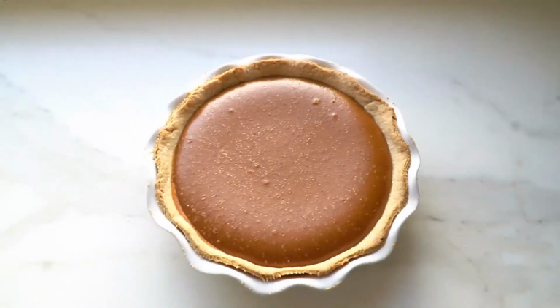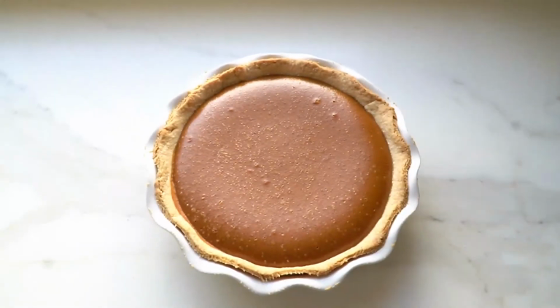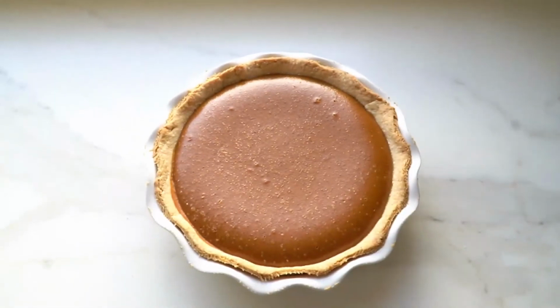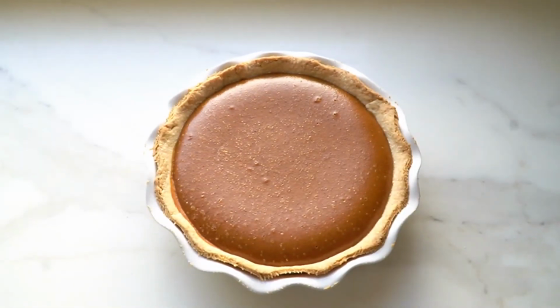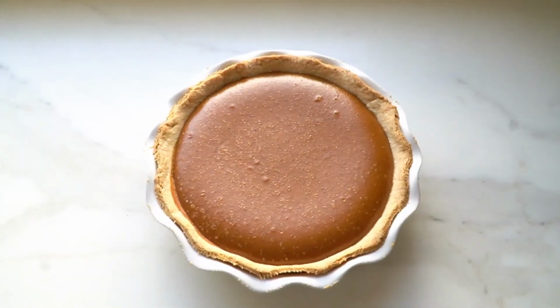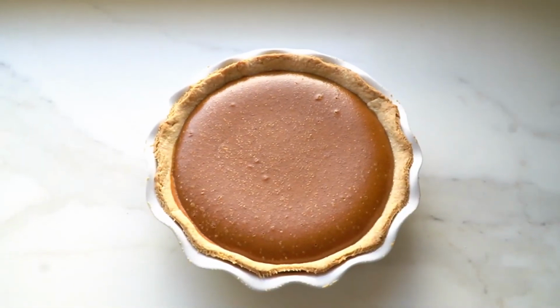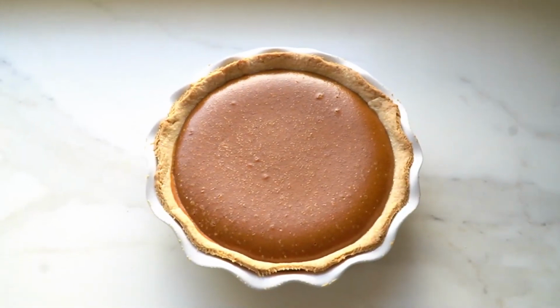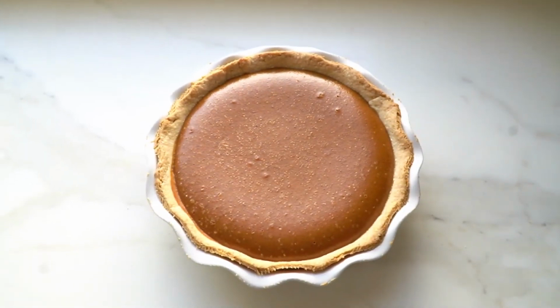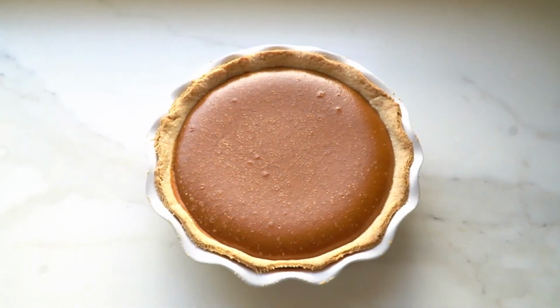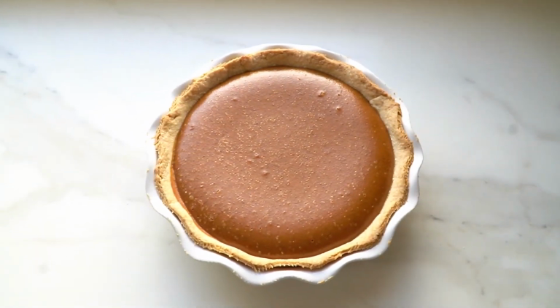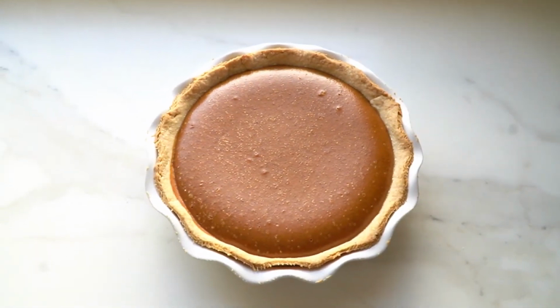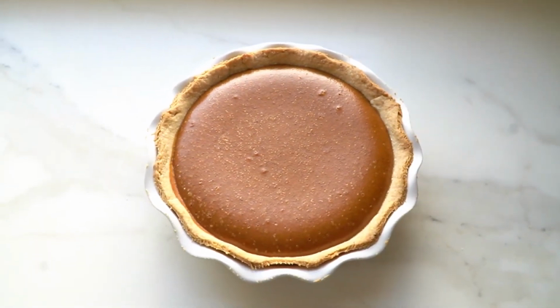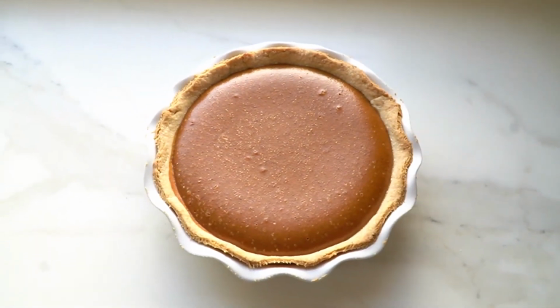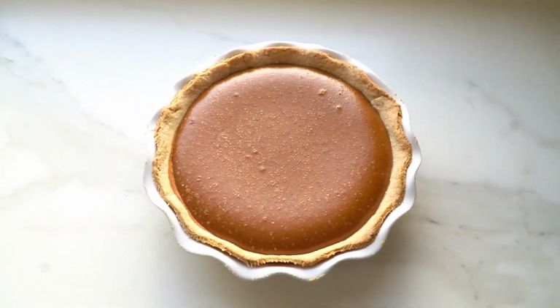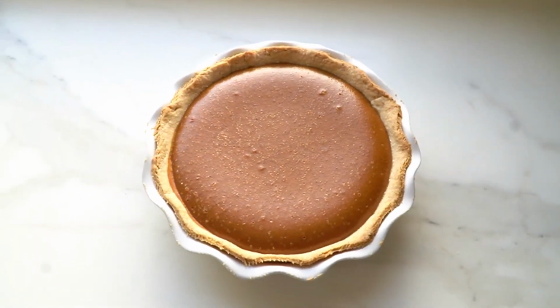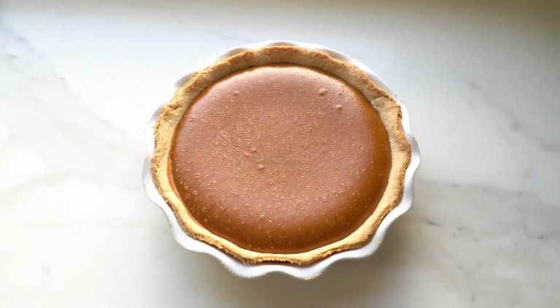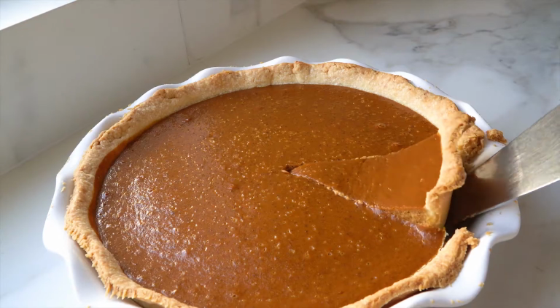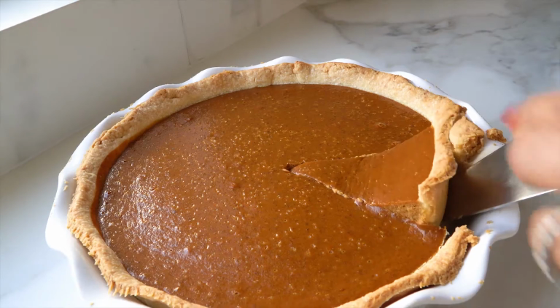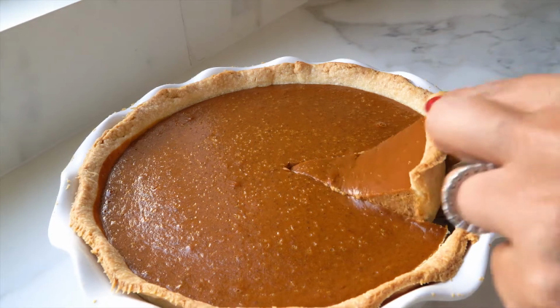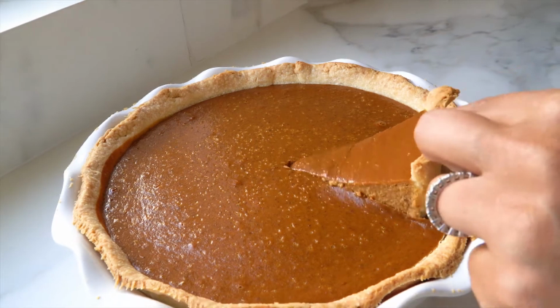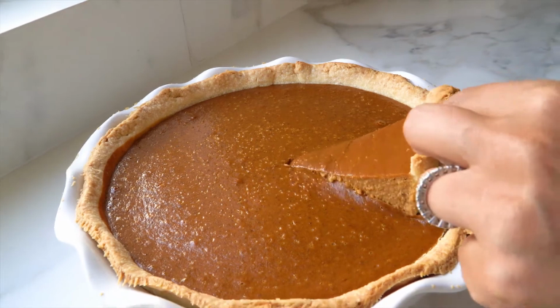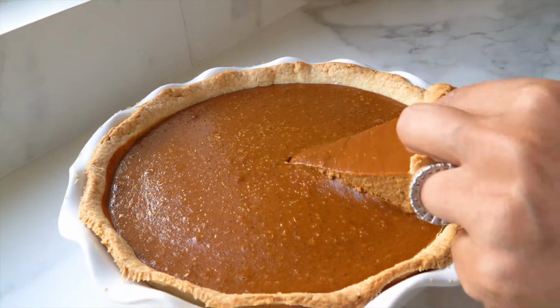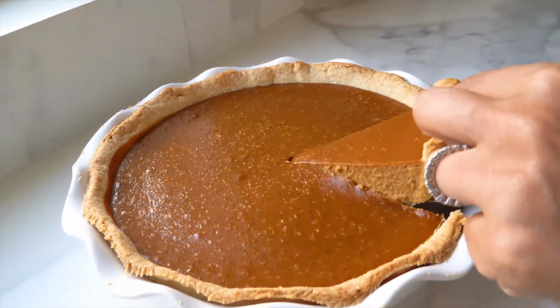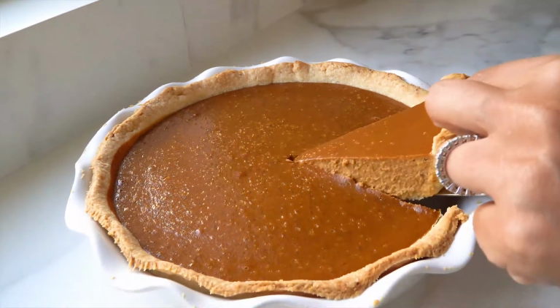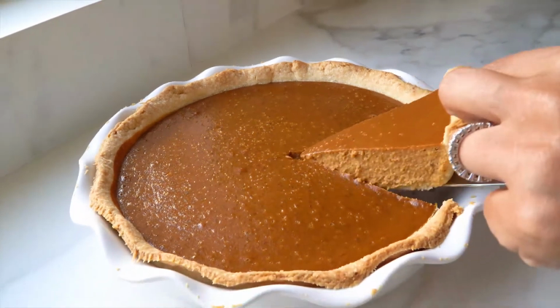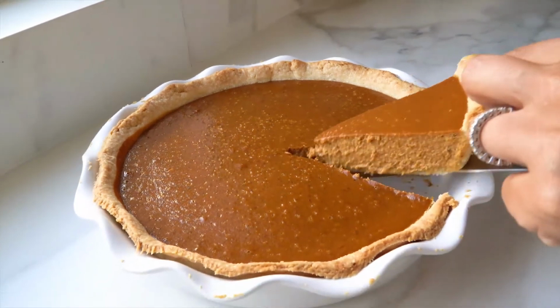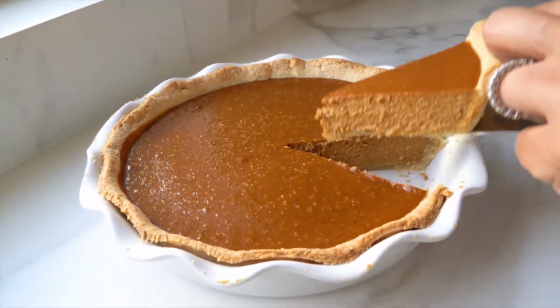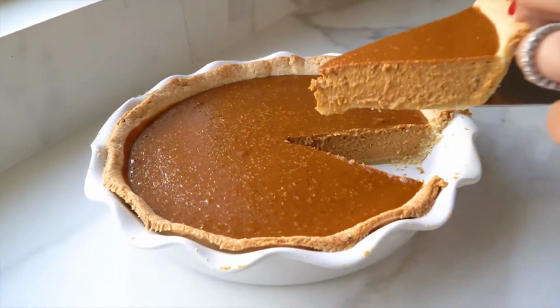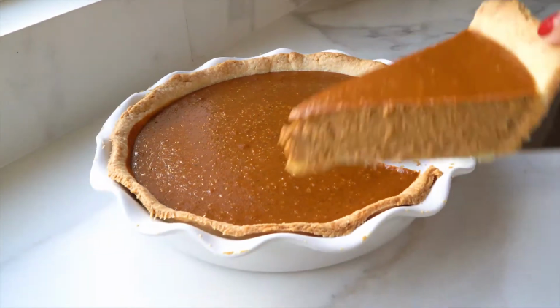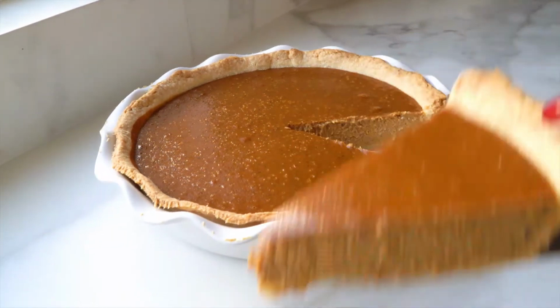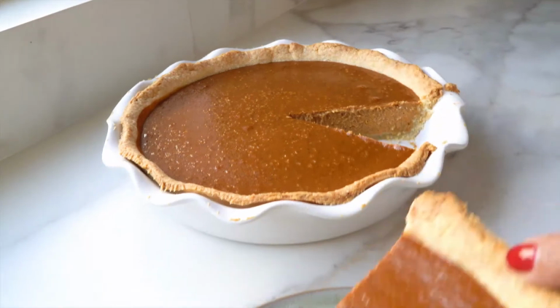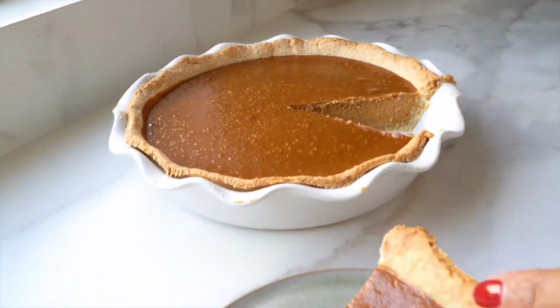Who doesn't love a classic pumpkin pie? This is definitely one of my favorites during the festive season.